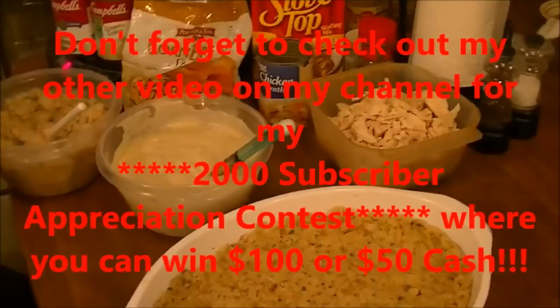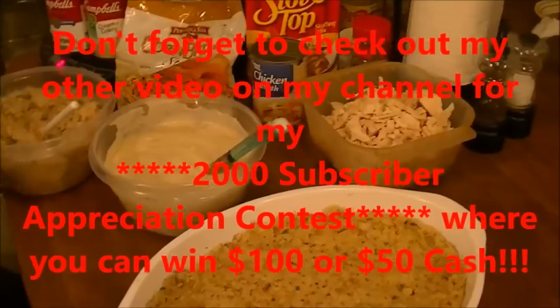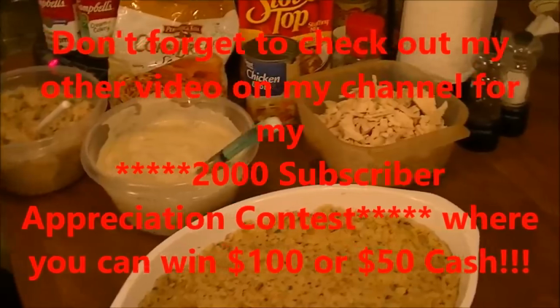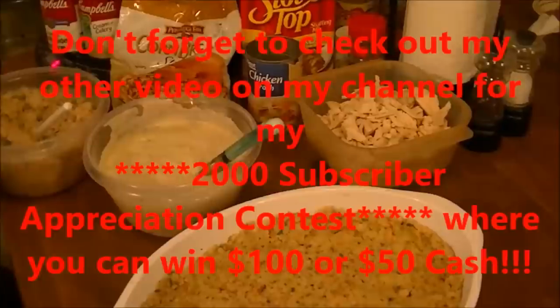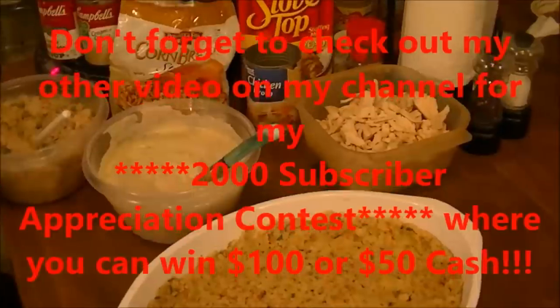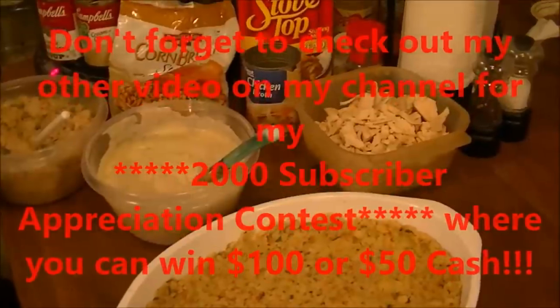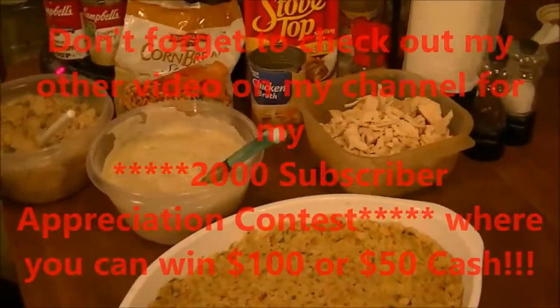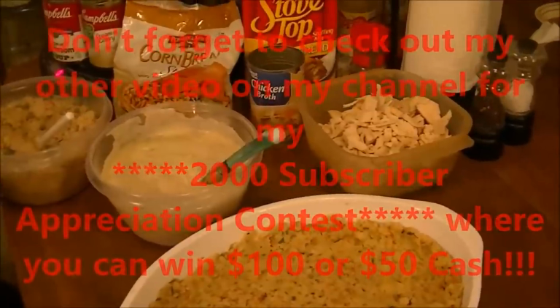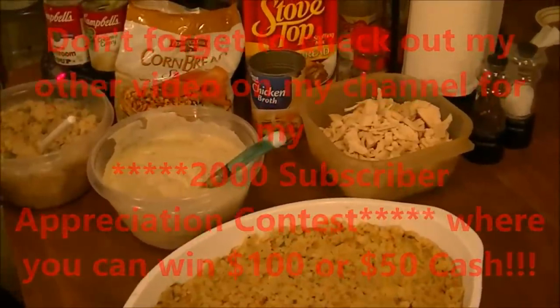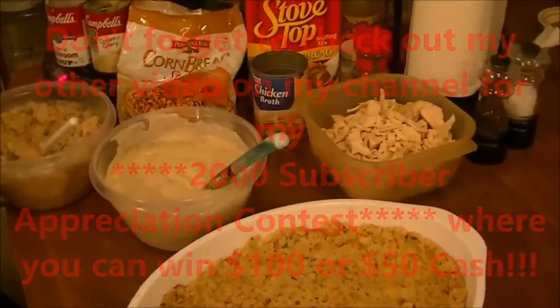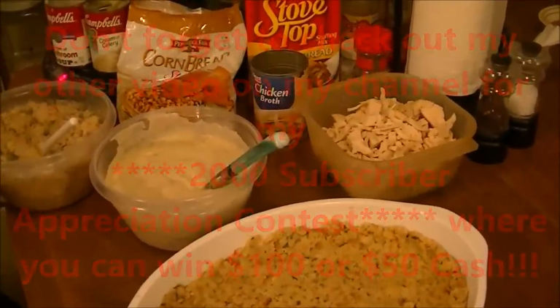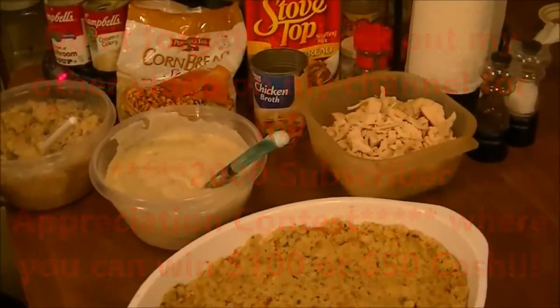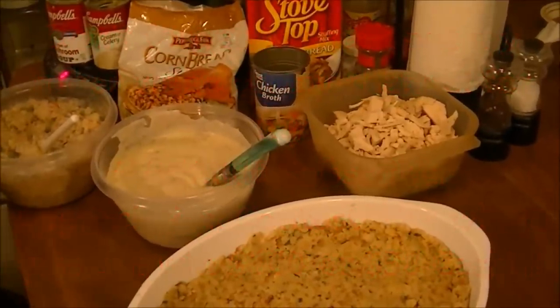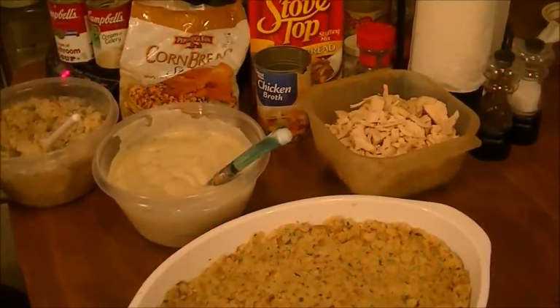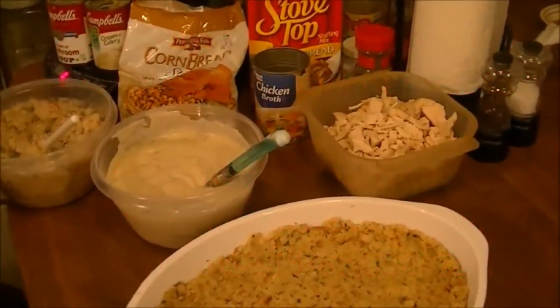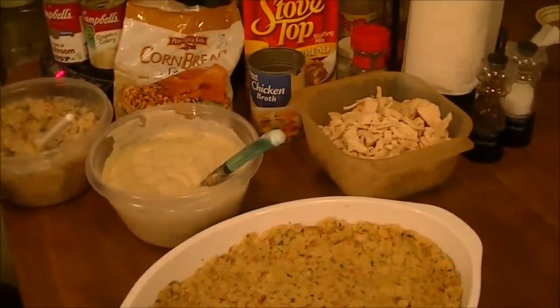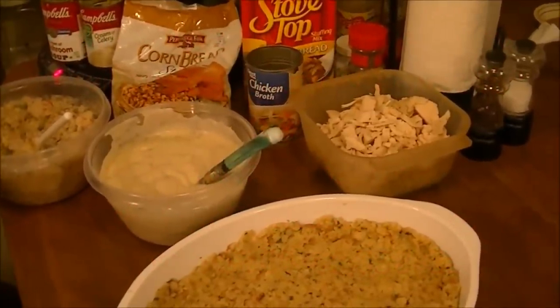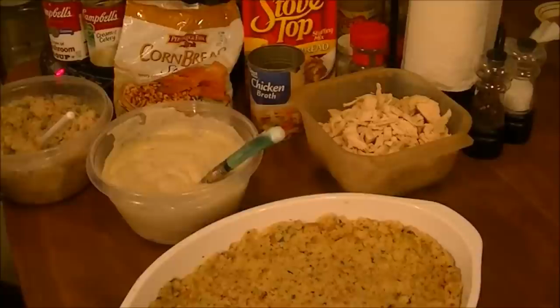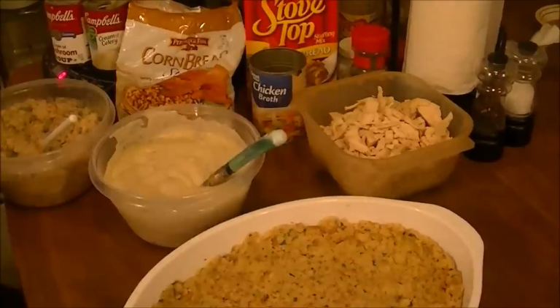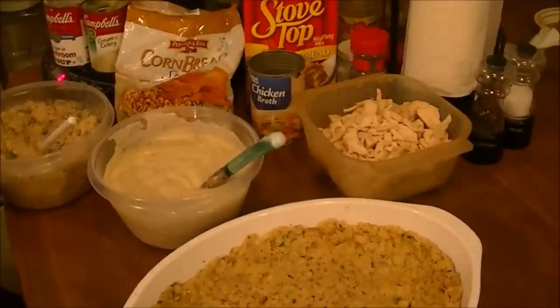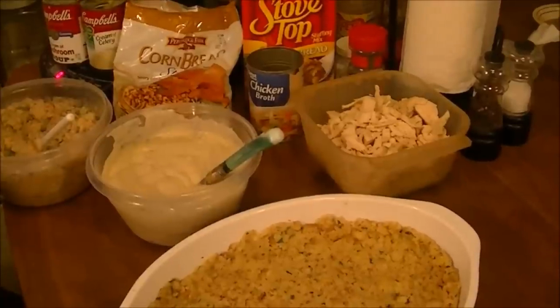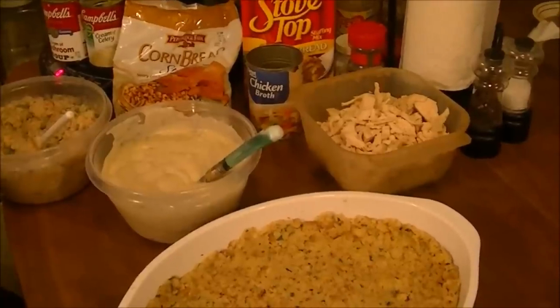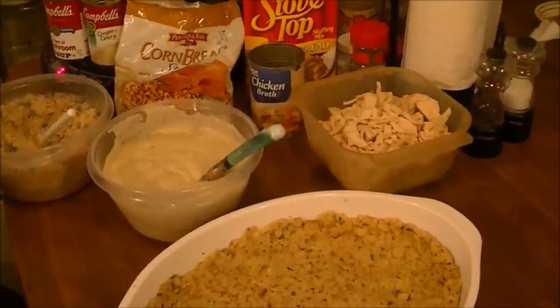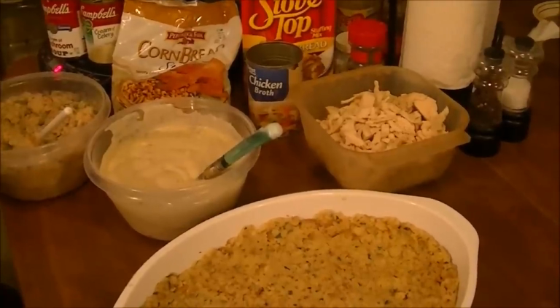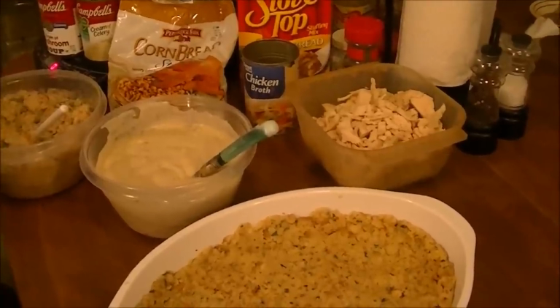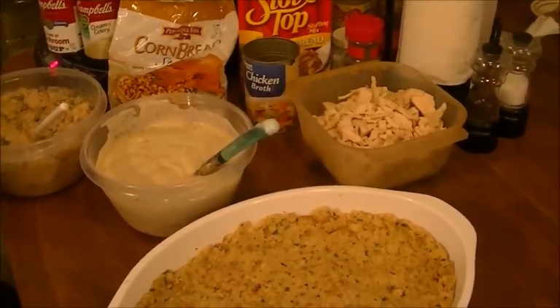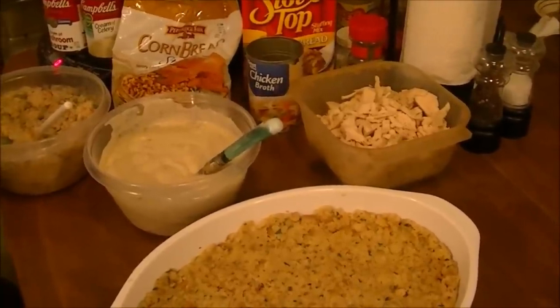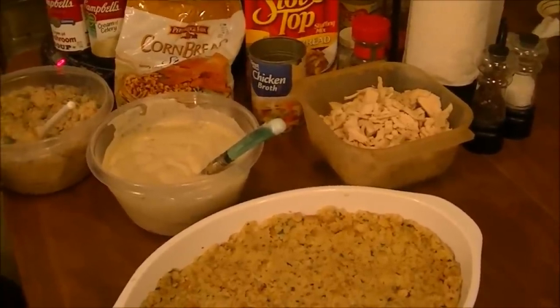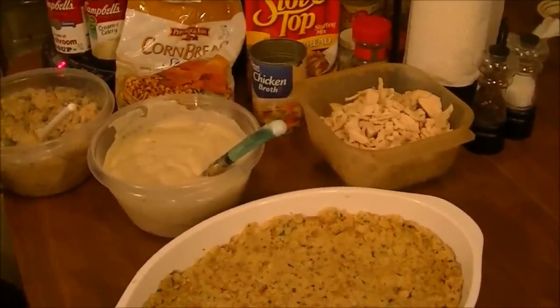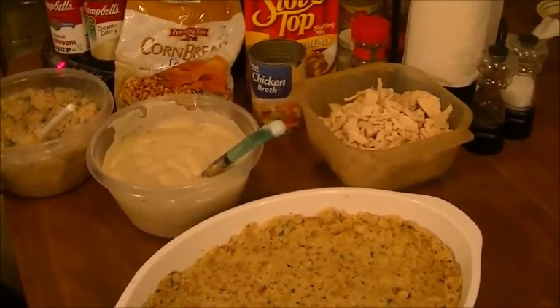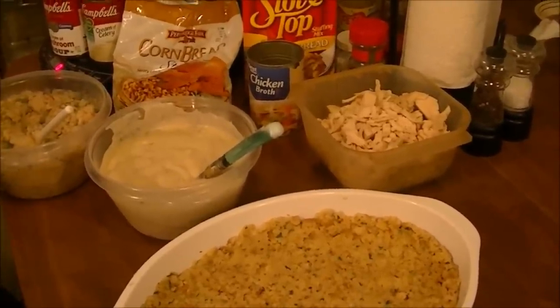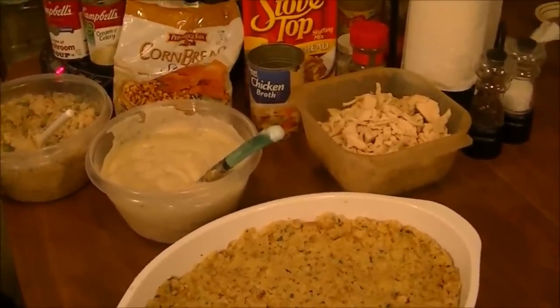Hi, this is Debbie with the food prepping channel, and I've got one of my mom's recipes here.